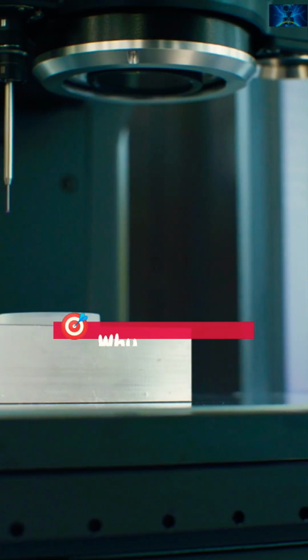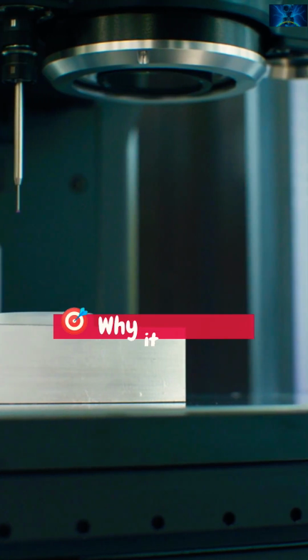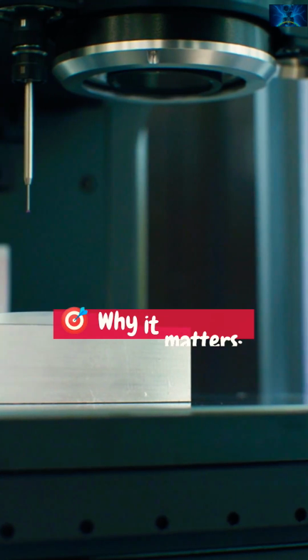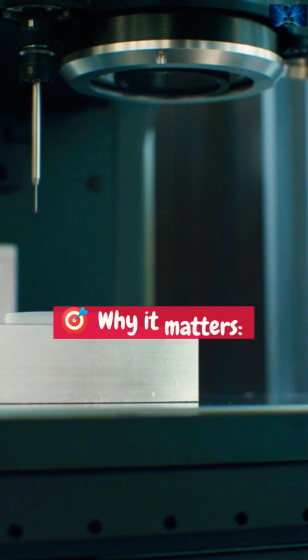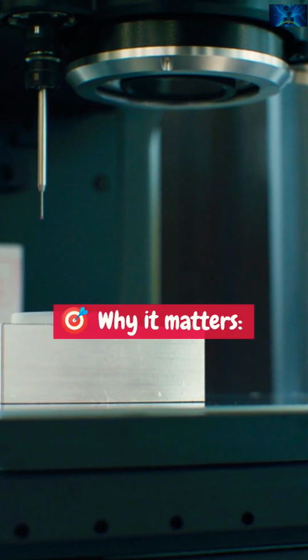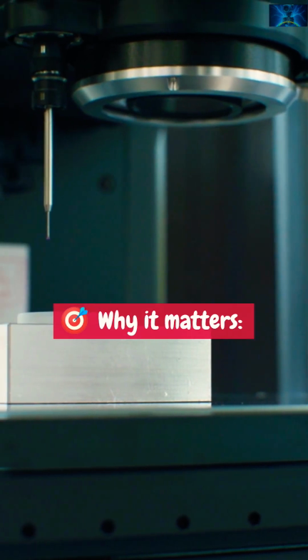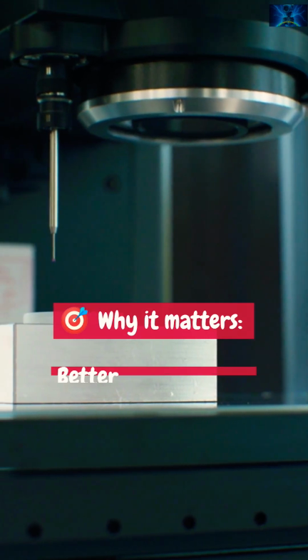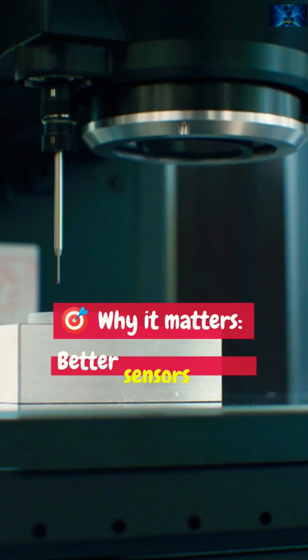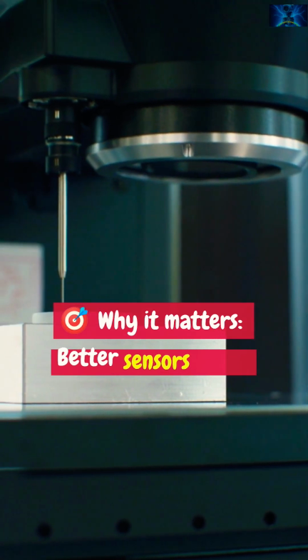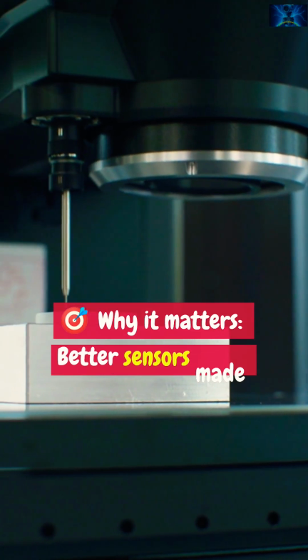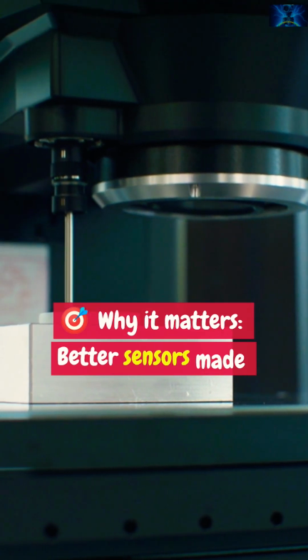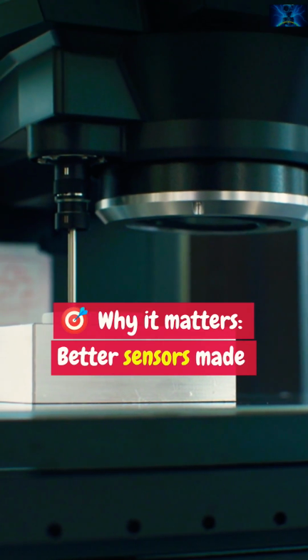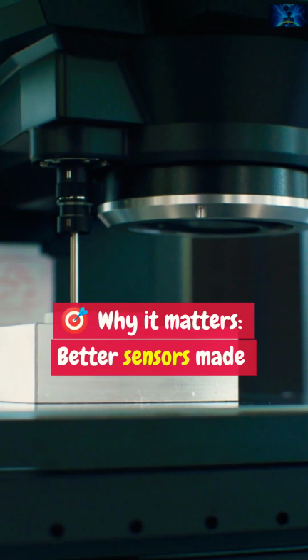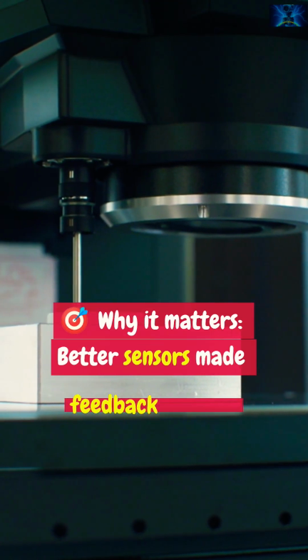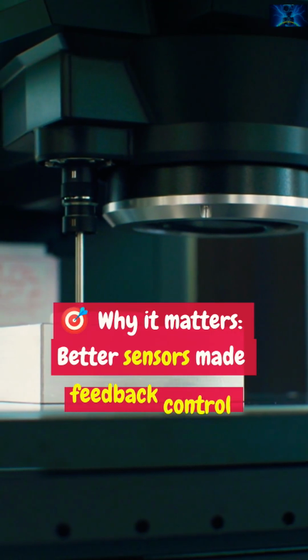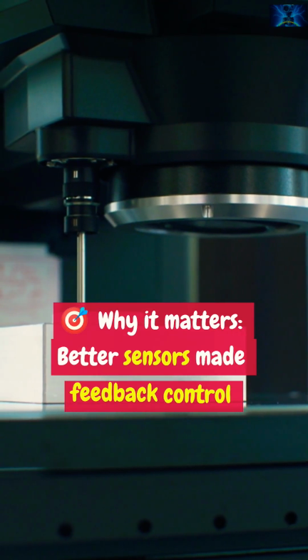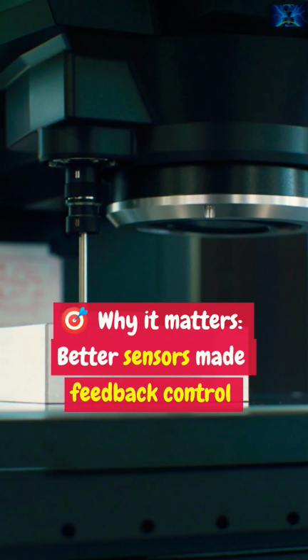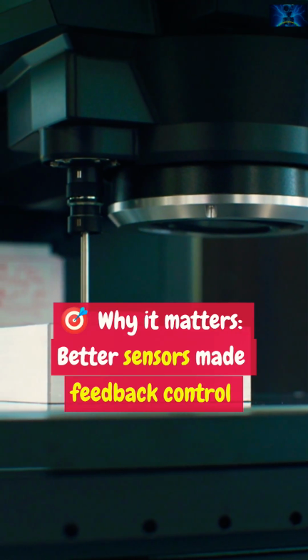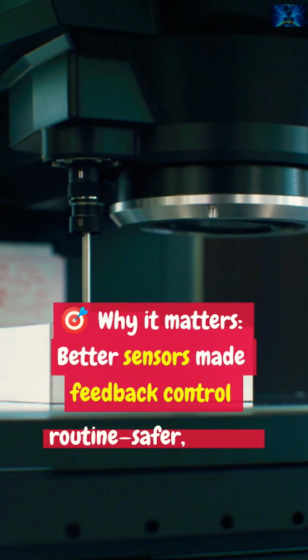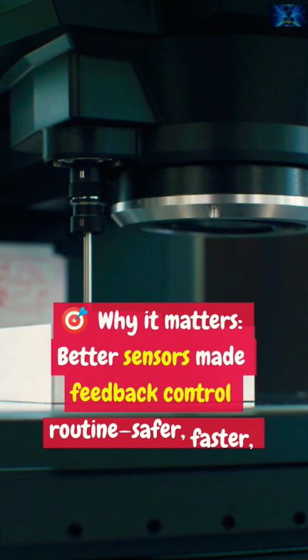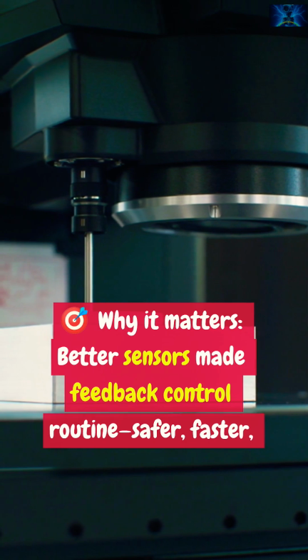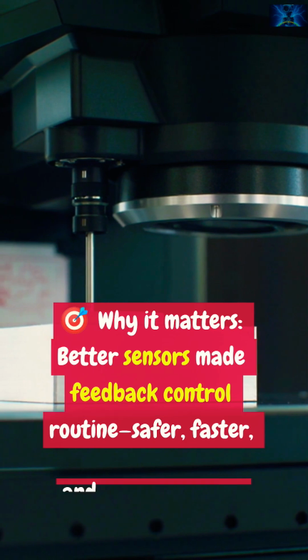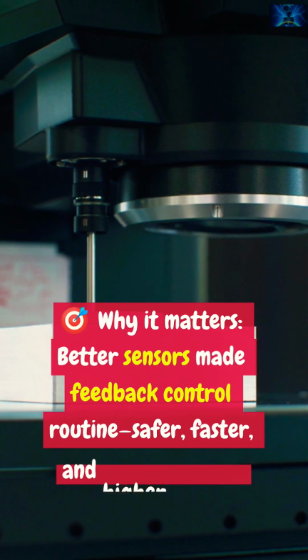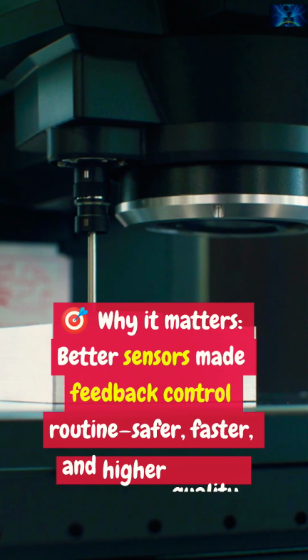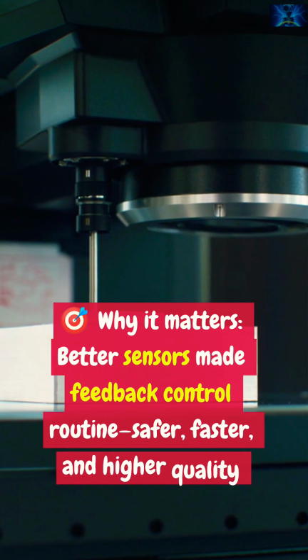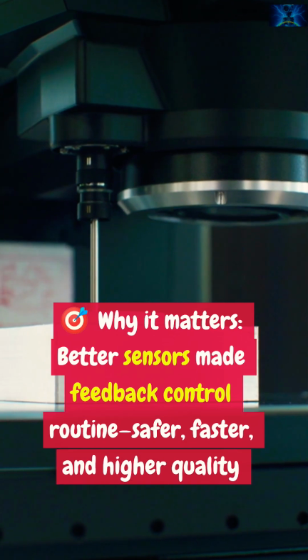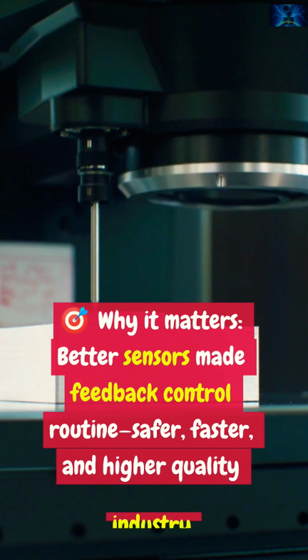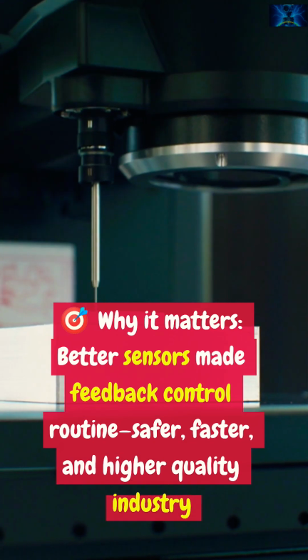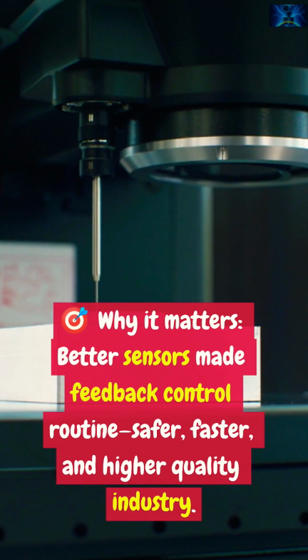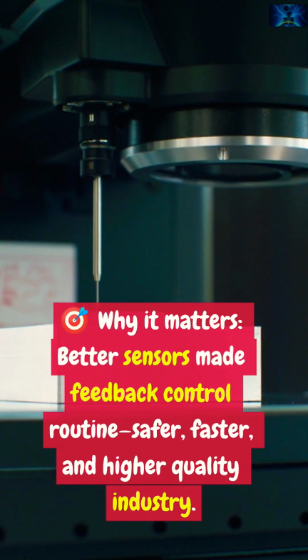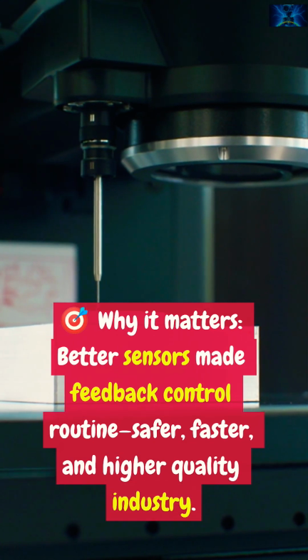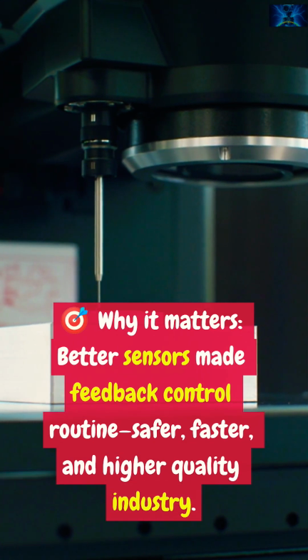Why it matters: better sensors made feedback control routine — safer, faster and higher quality industry.